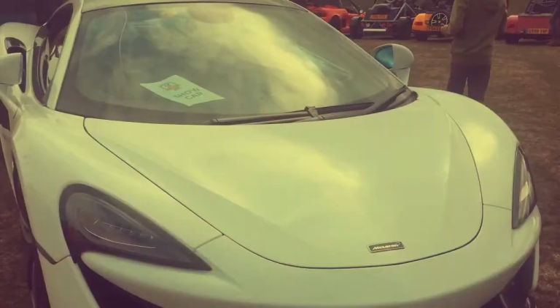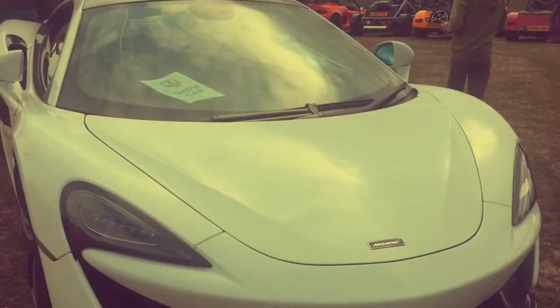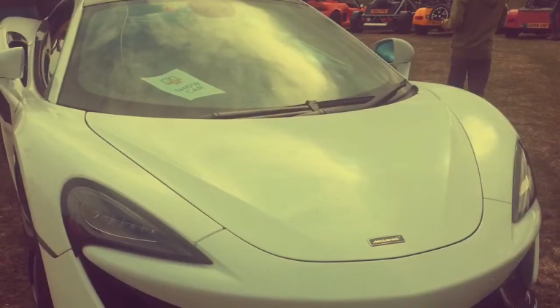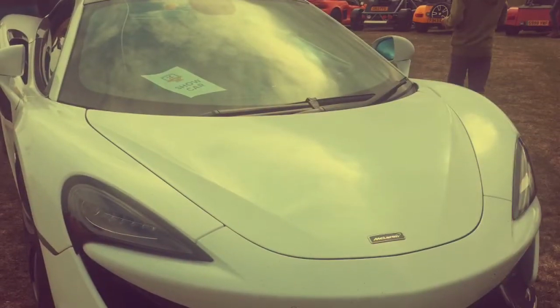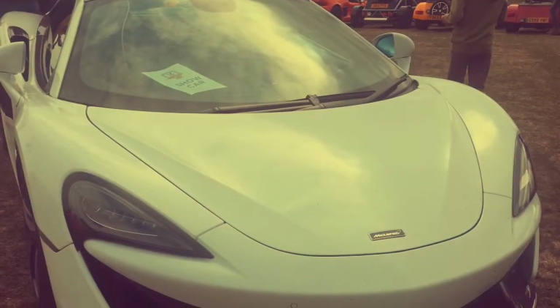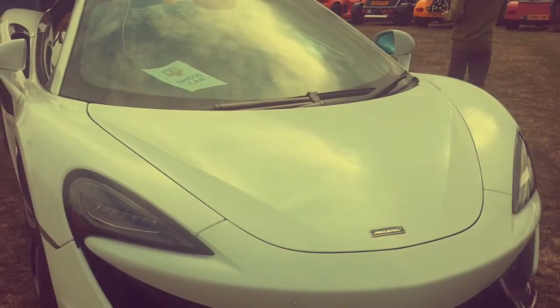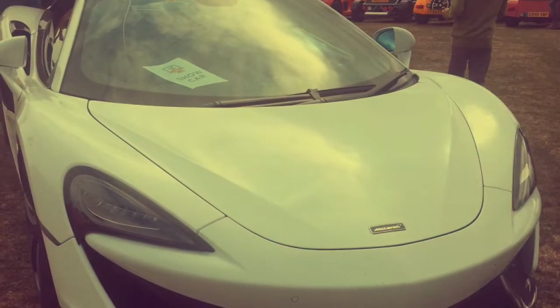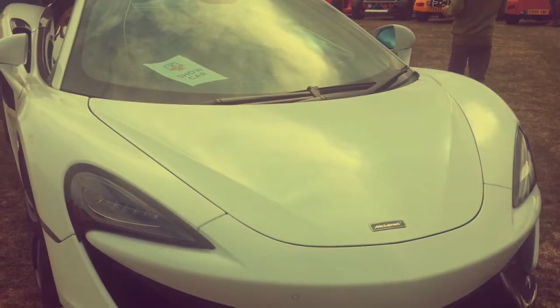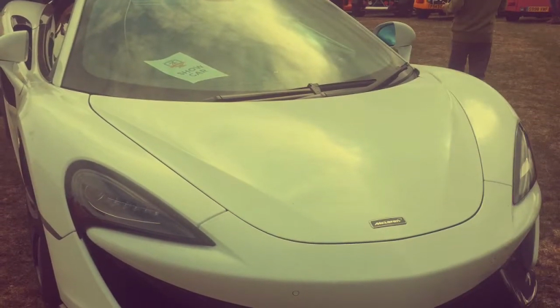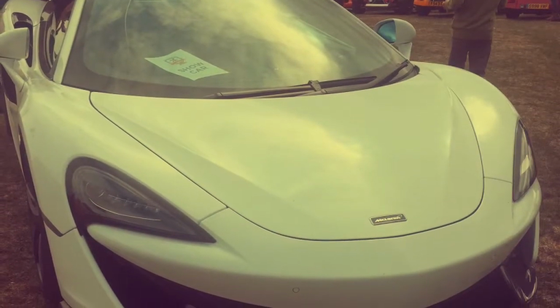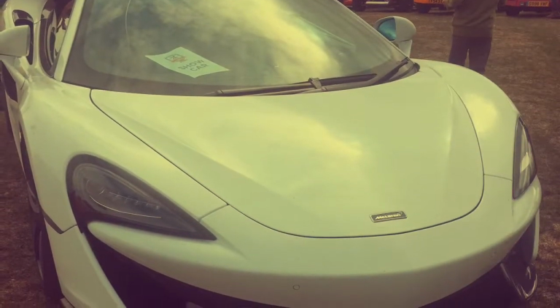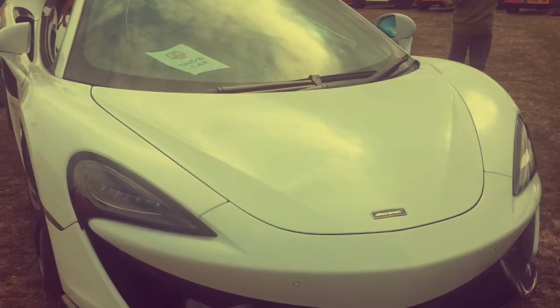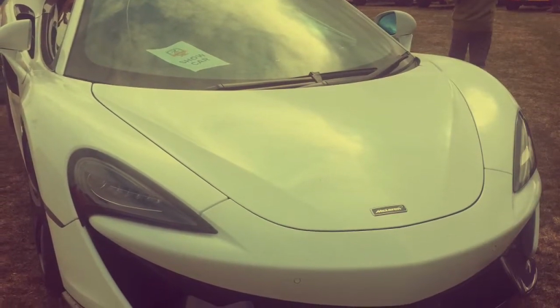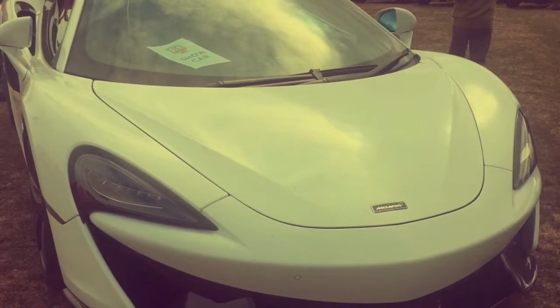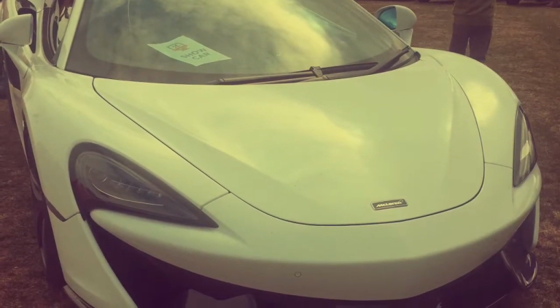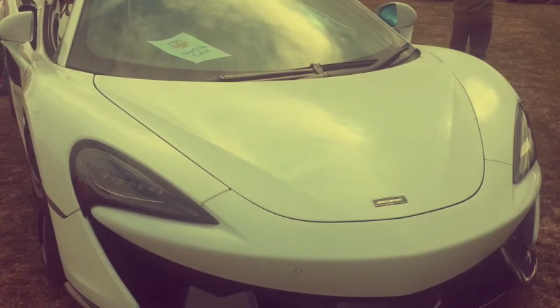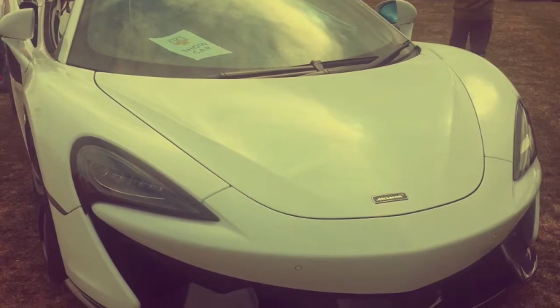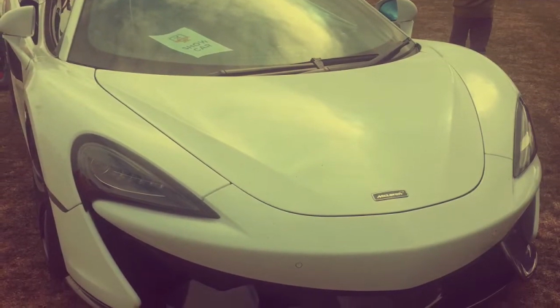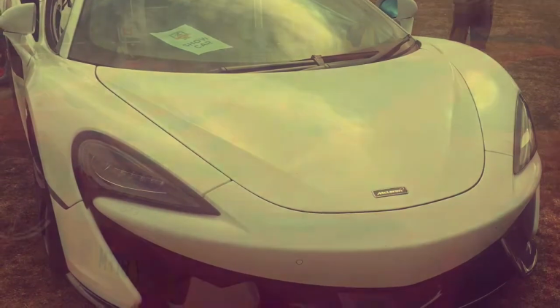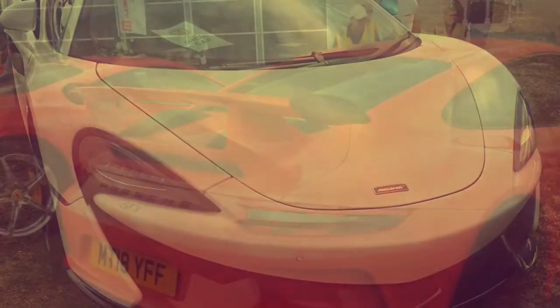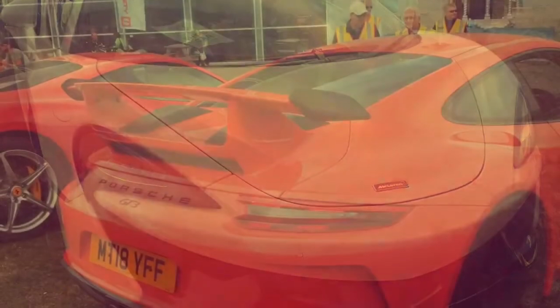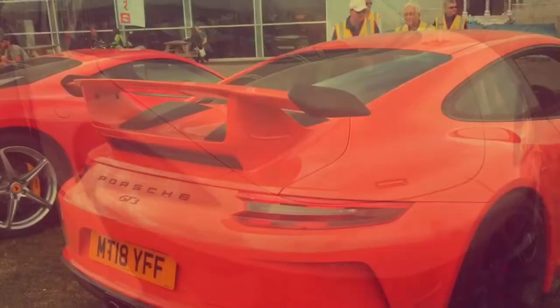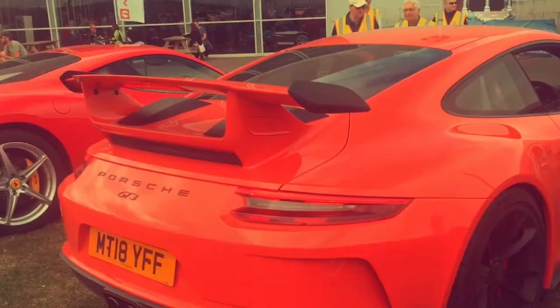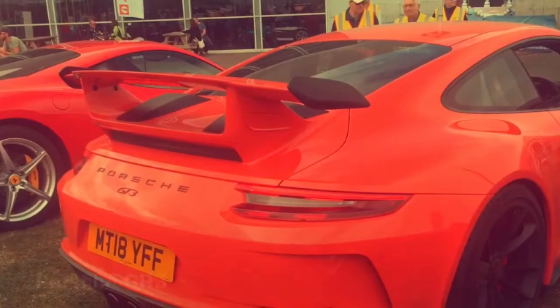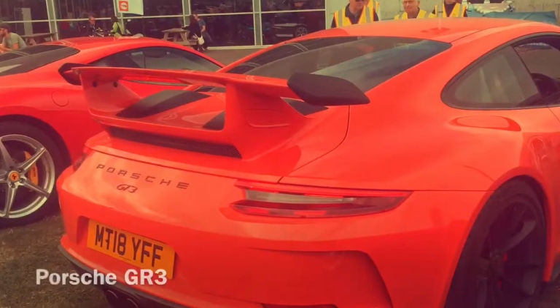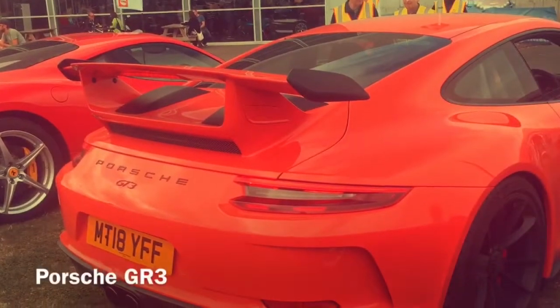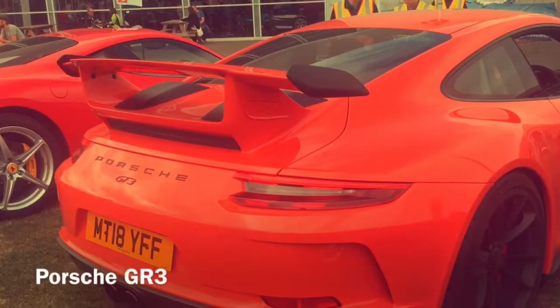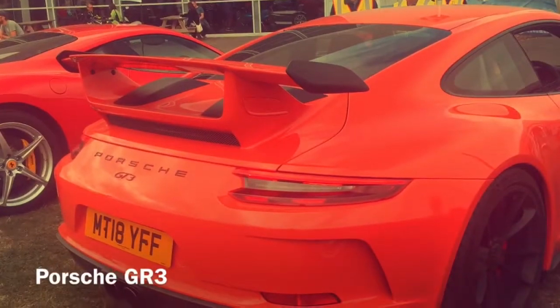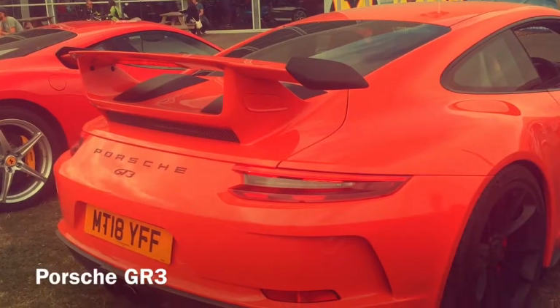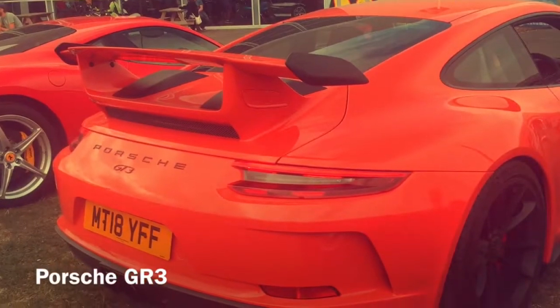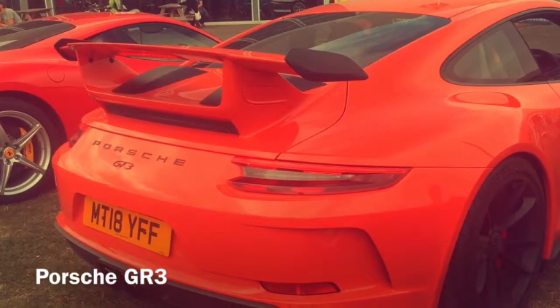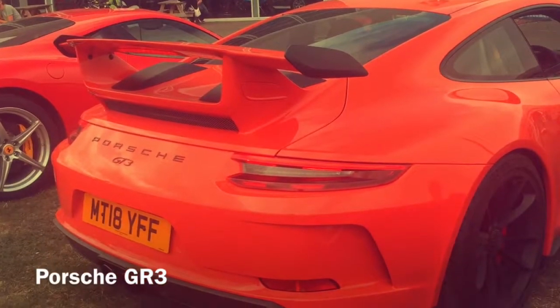The next car we saw was a McLaren road car — a nice one. After that we saw an orange Porsche.